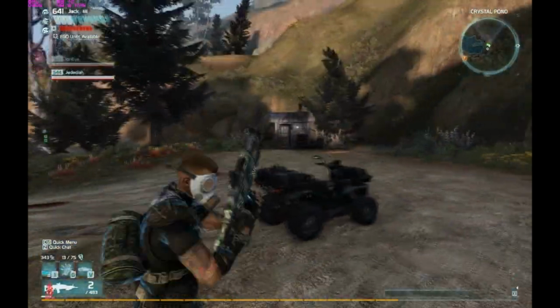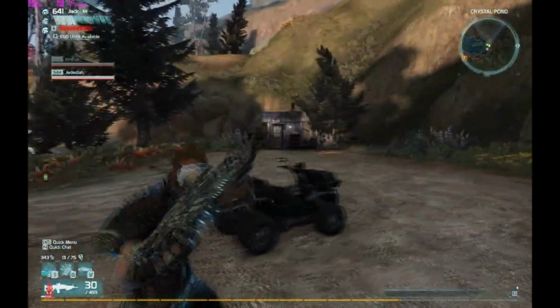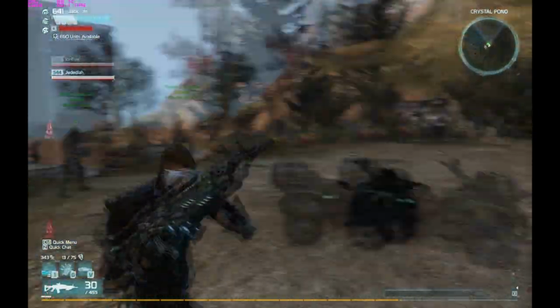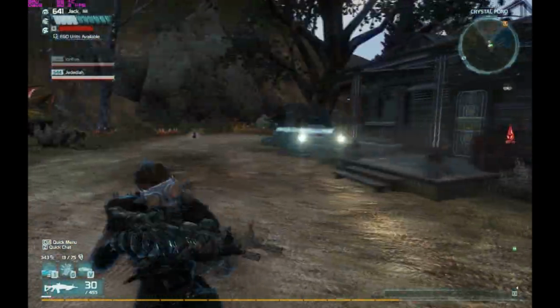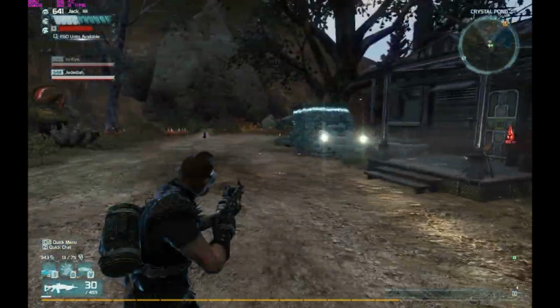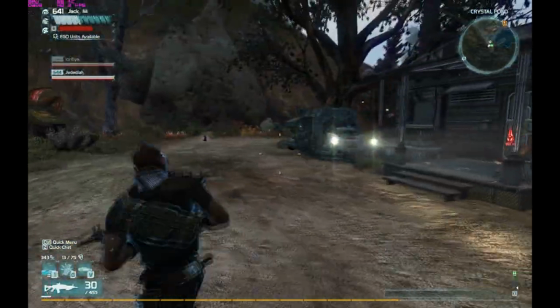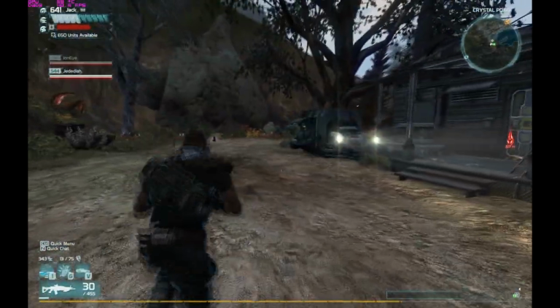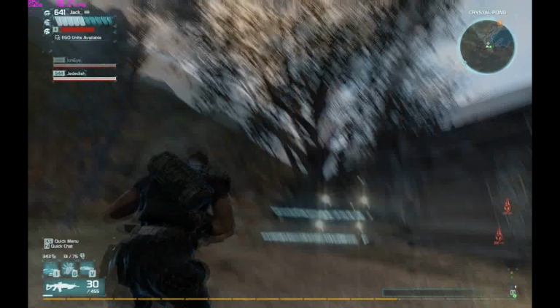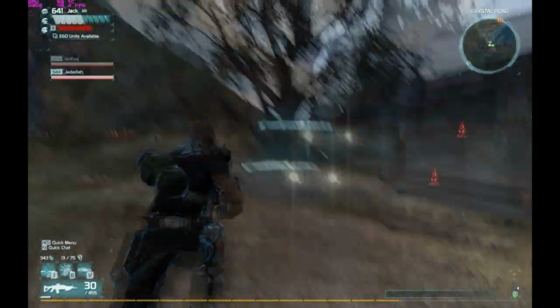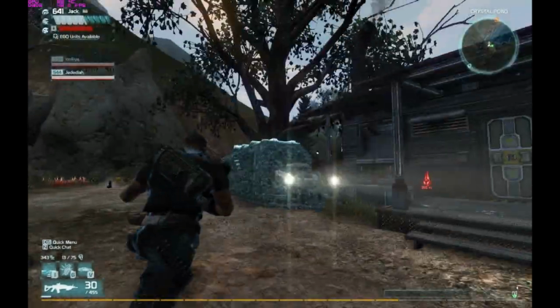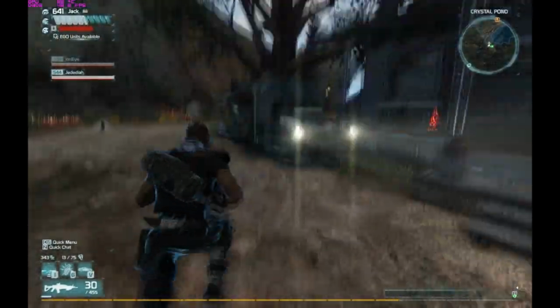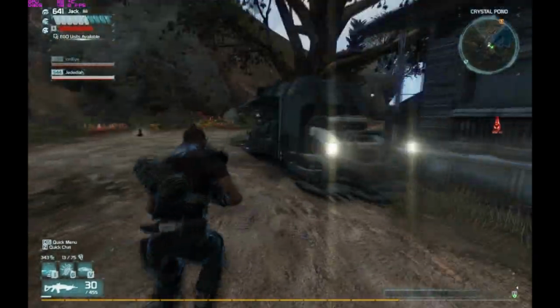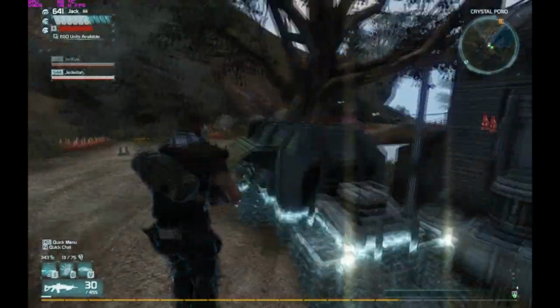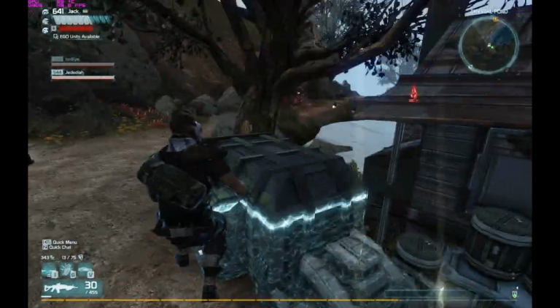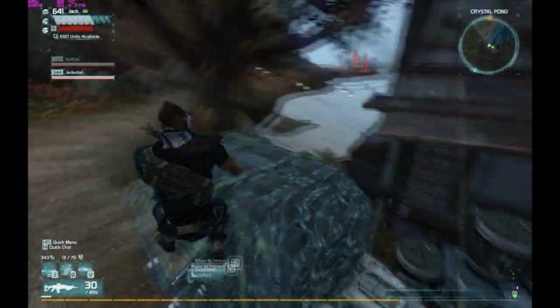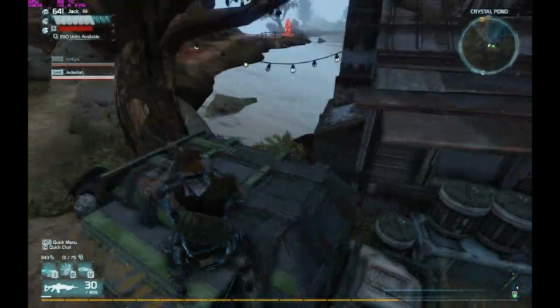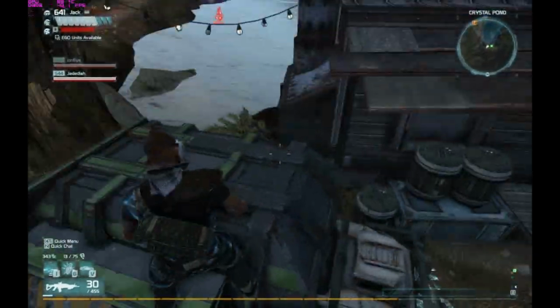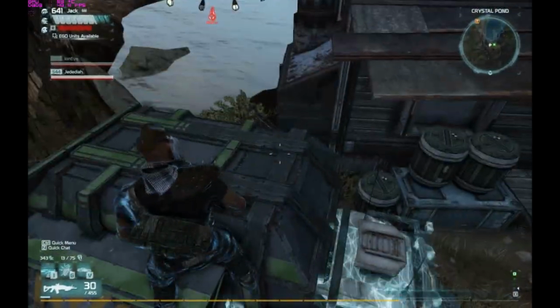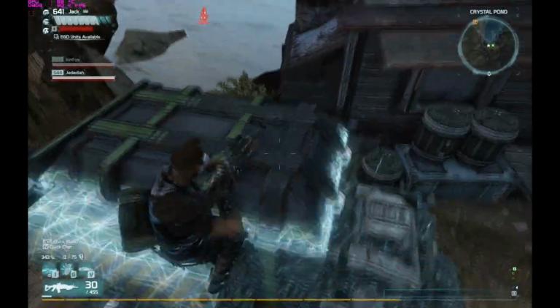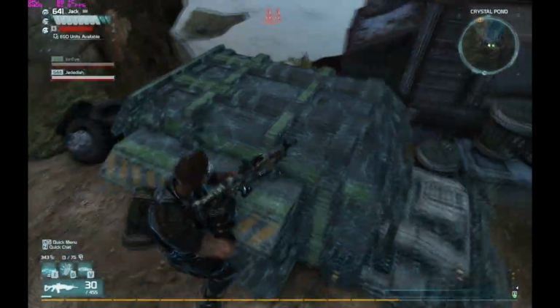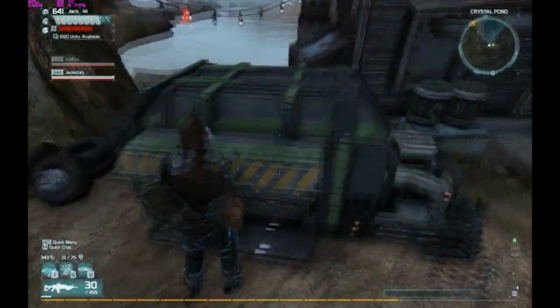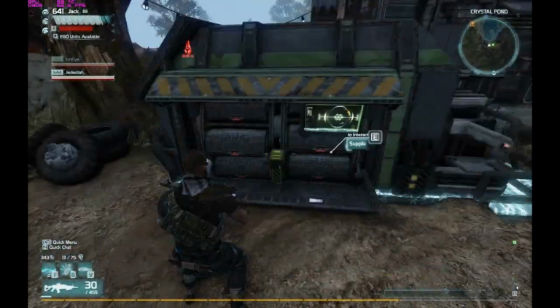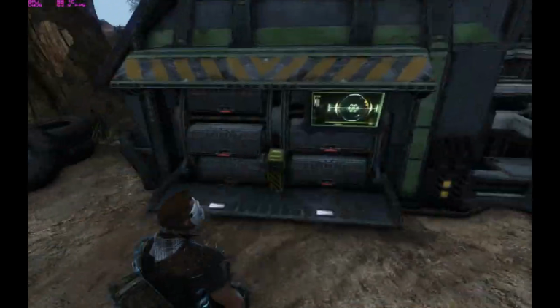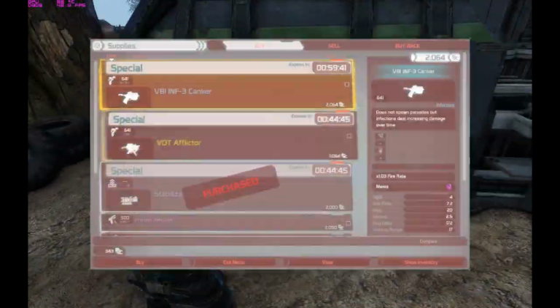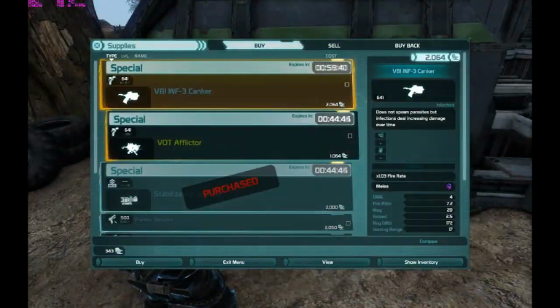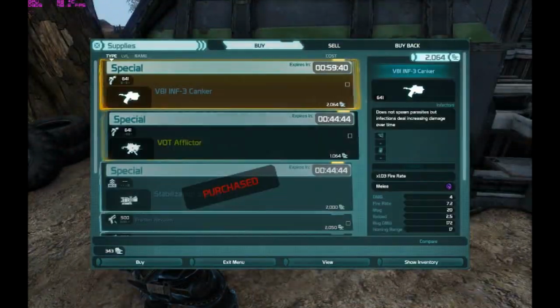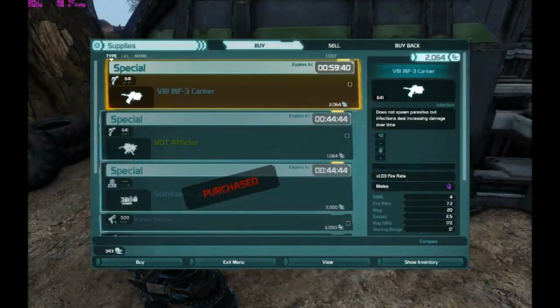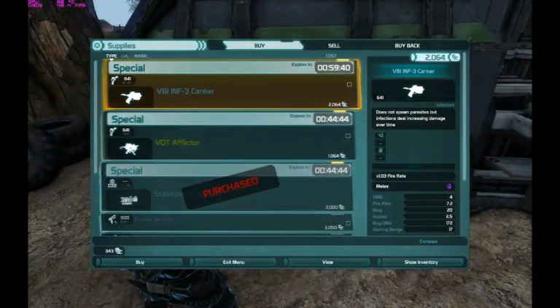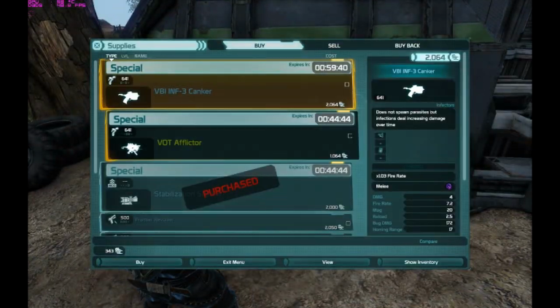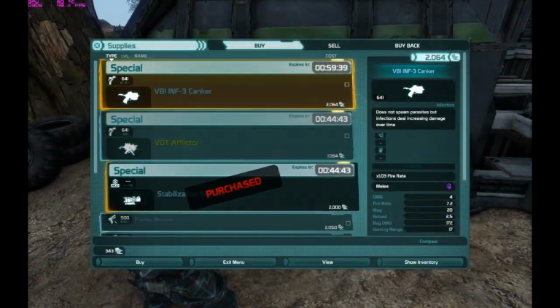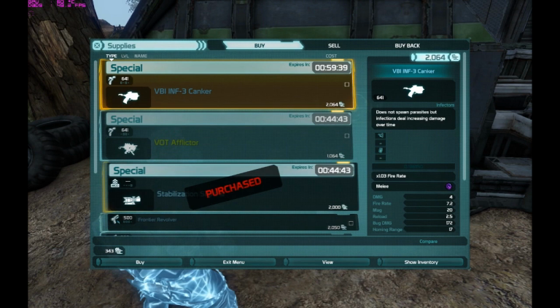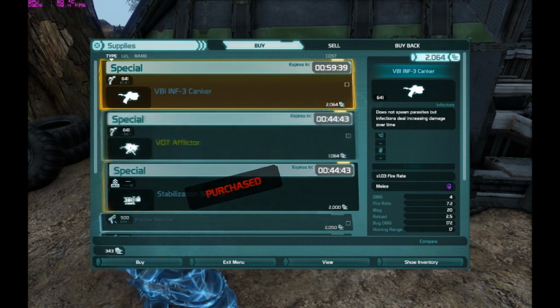This little guy over here comes out, and boom — now you've got a vendor that appears in front of you. Open it up and you're going to see a list of items in here.